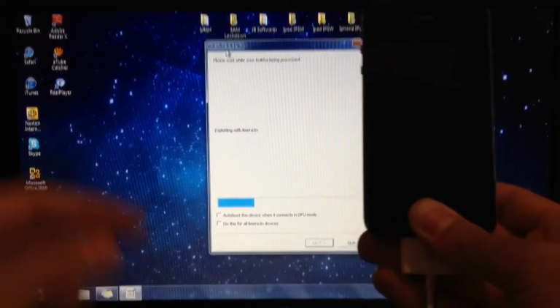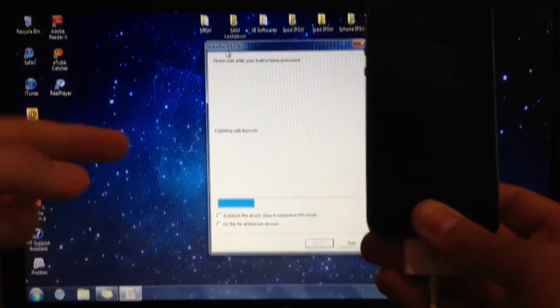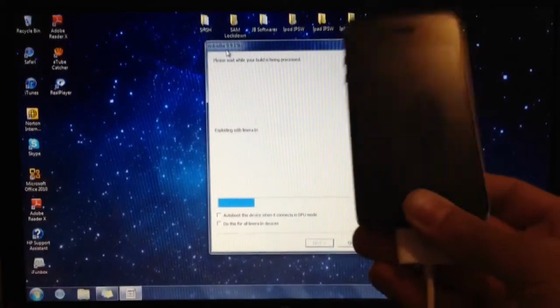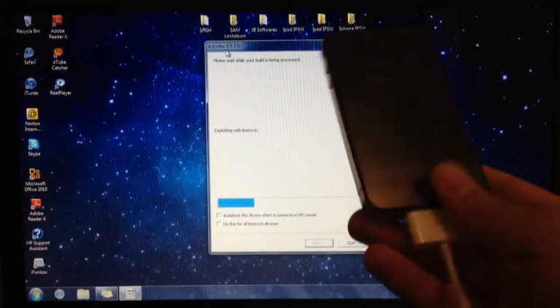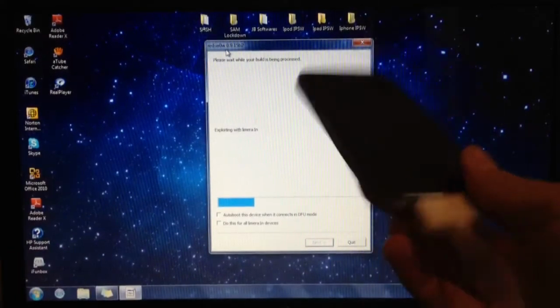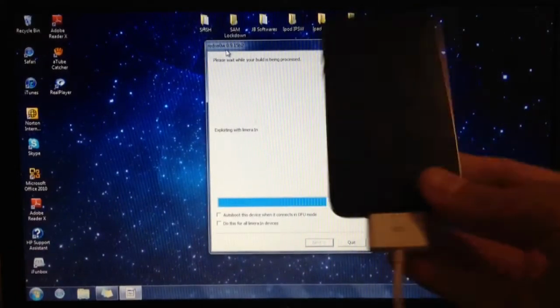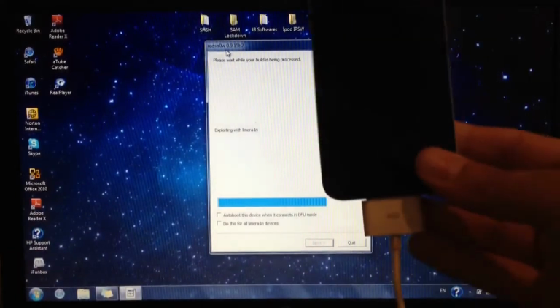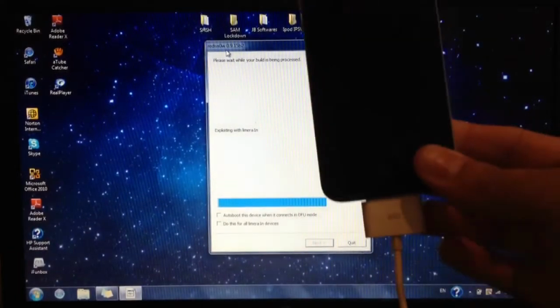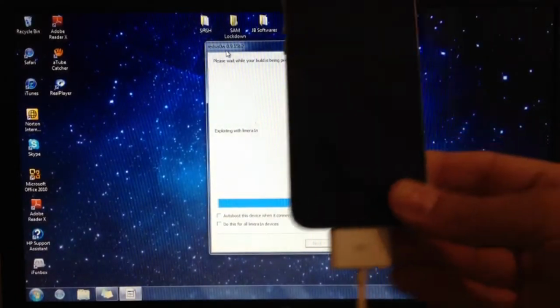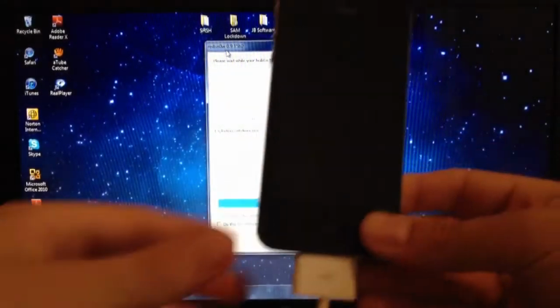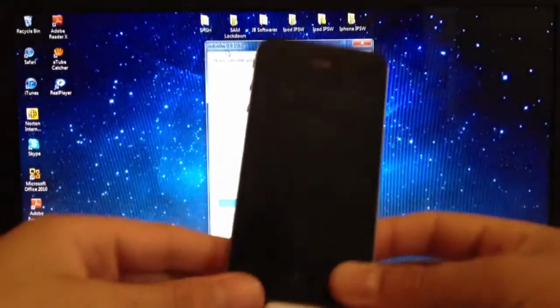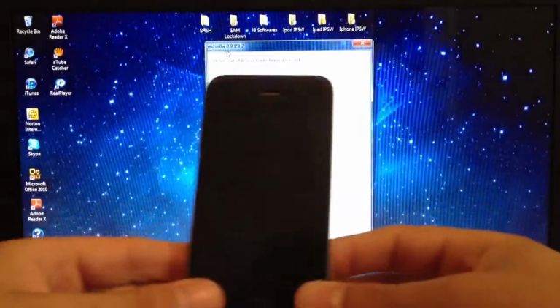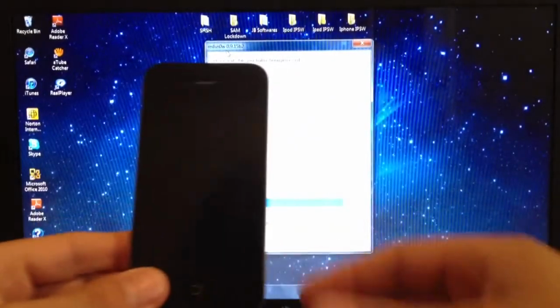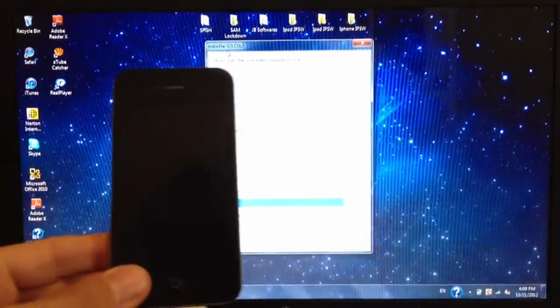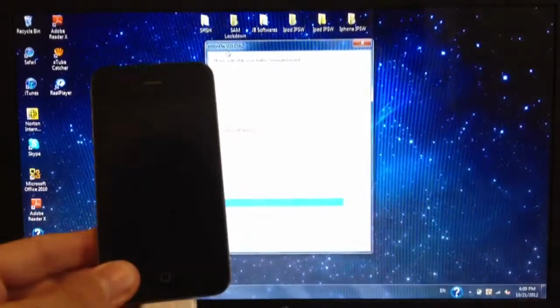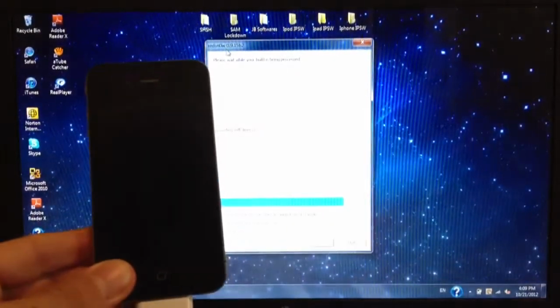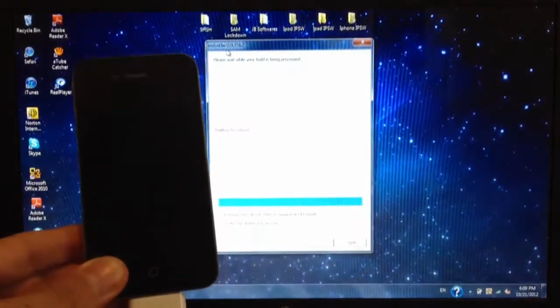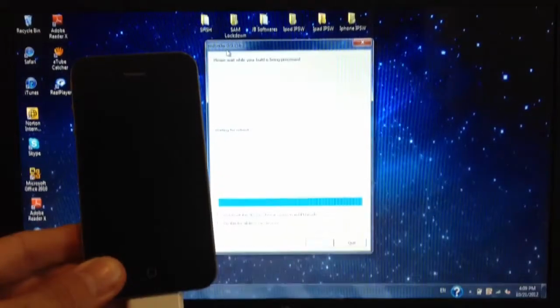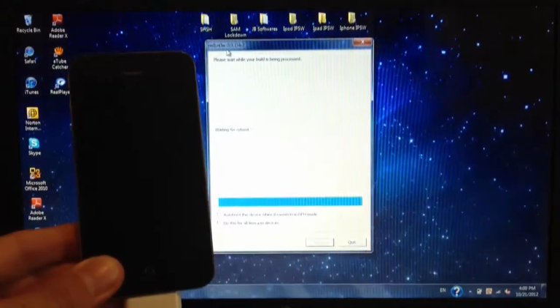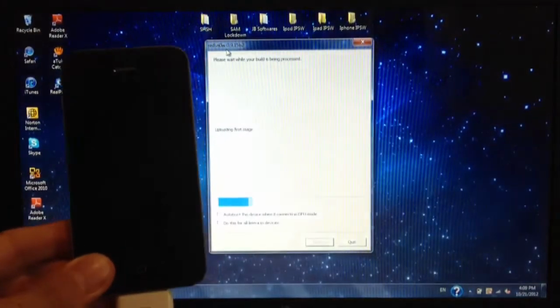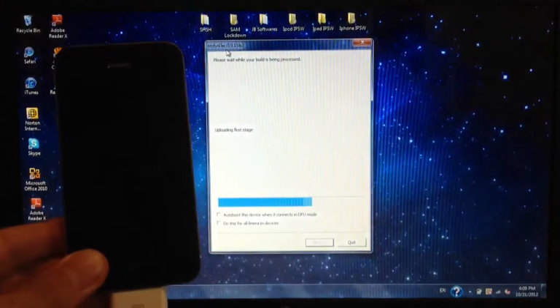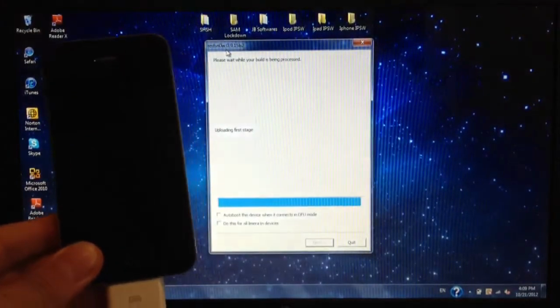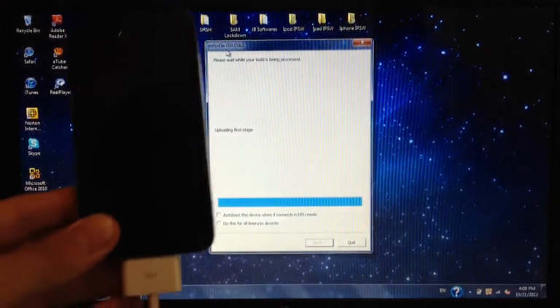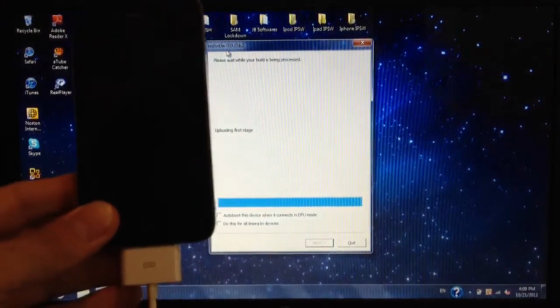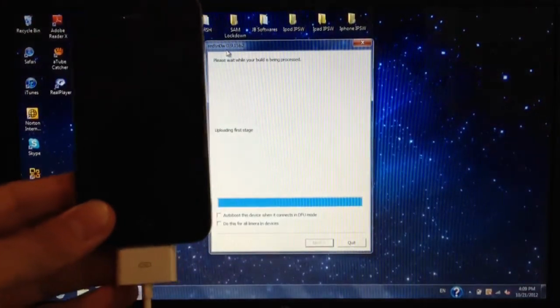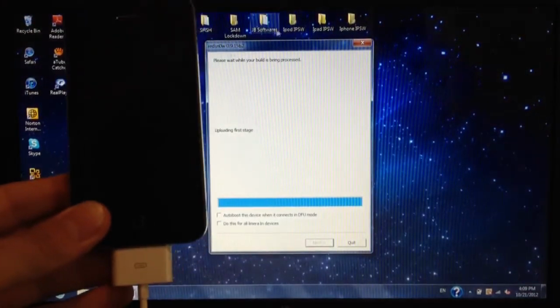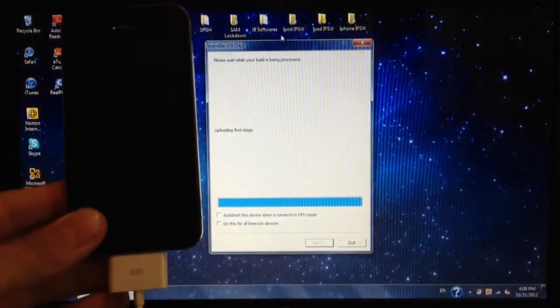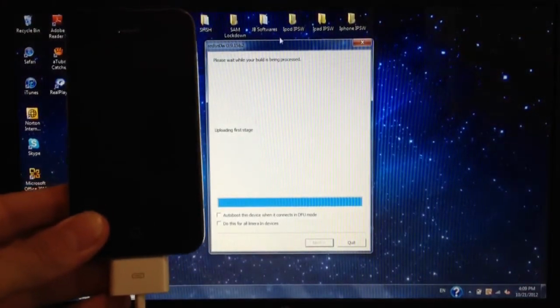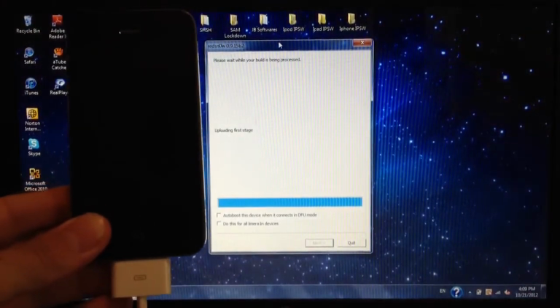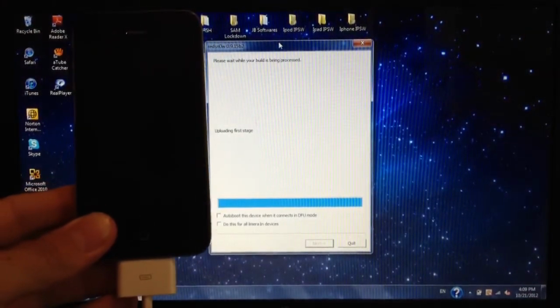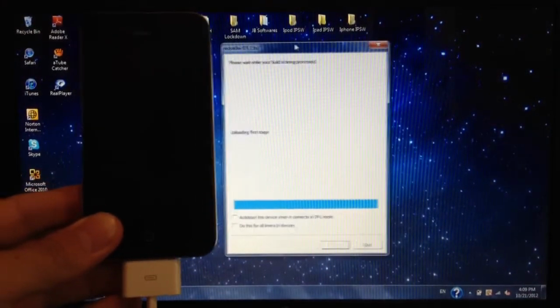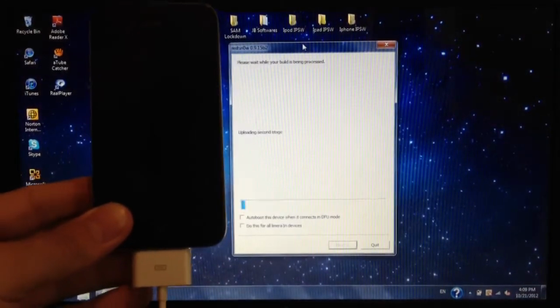Once you get this, you can let go and we'll just wait for the rest on RedSn0w.